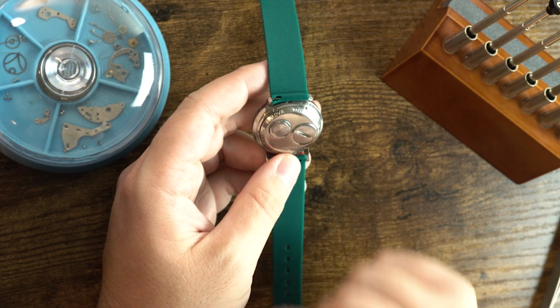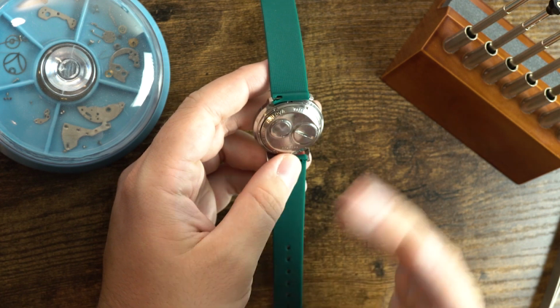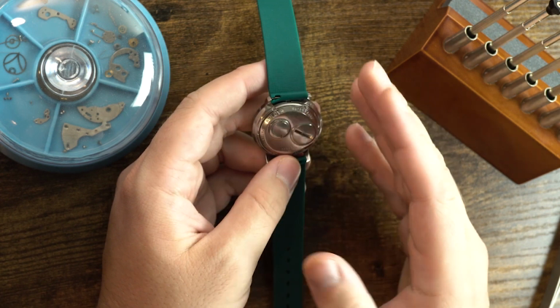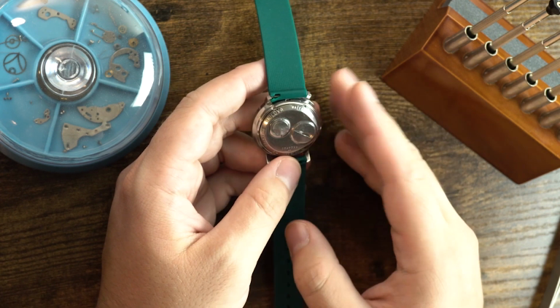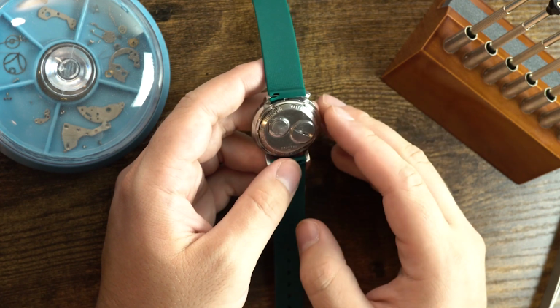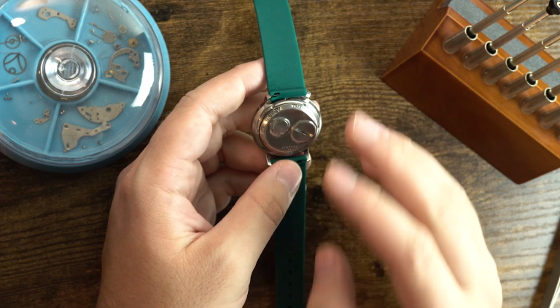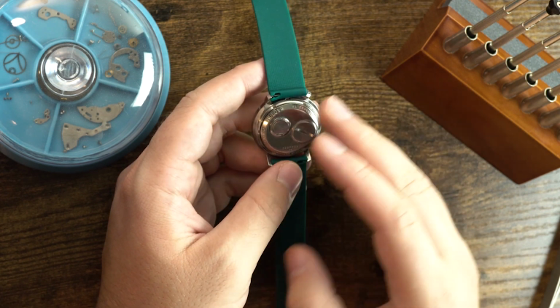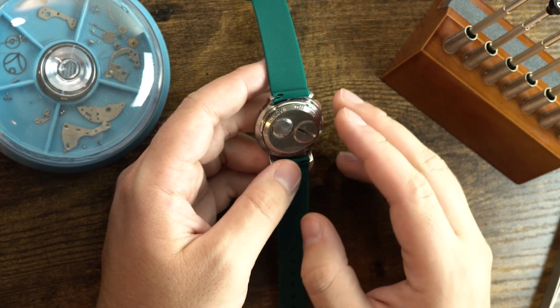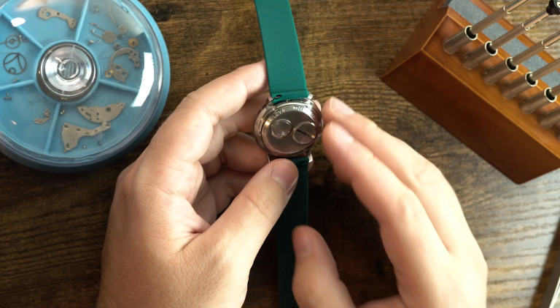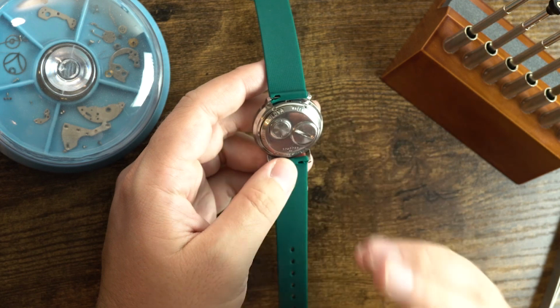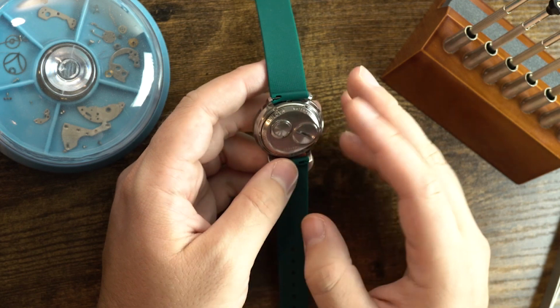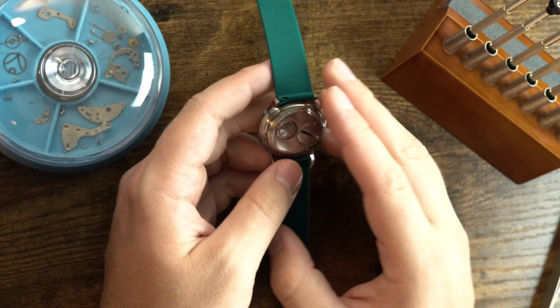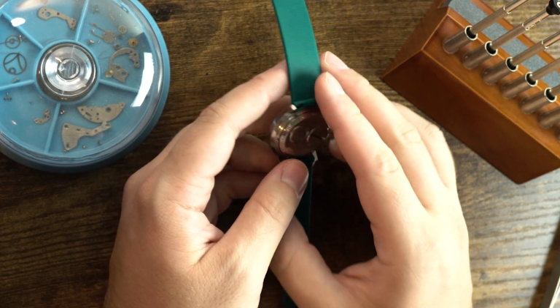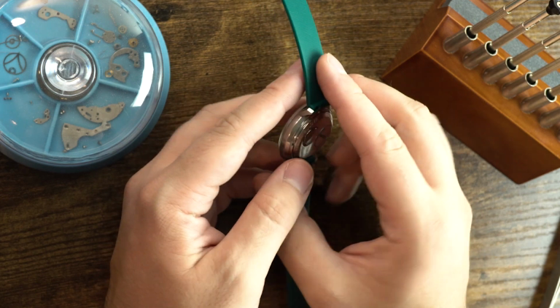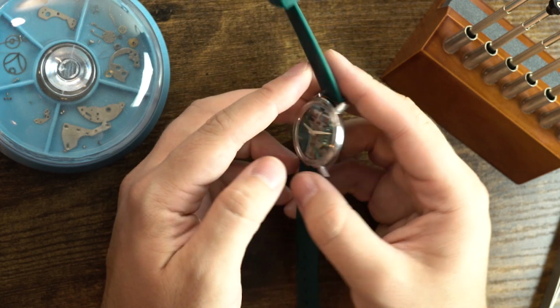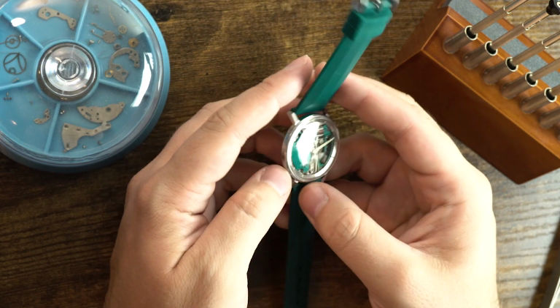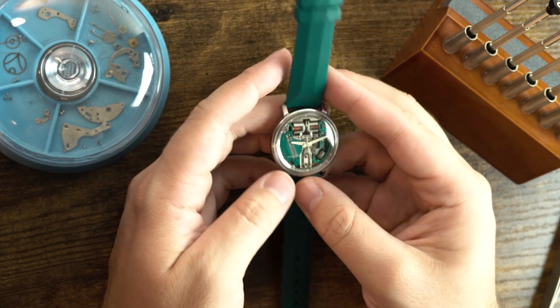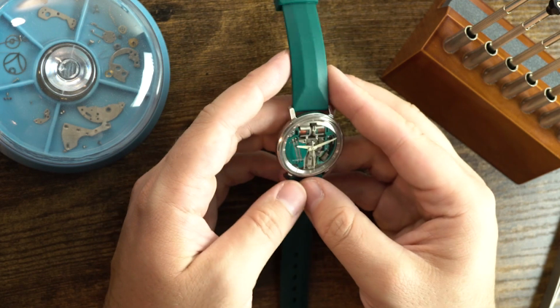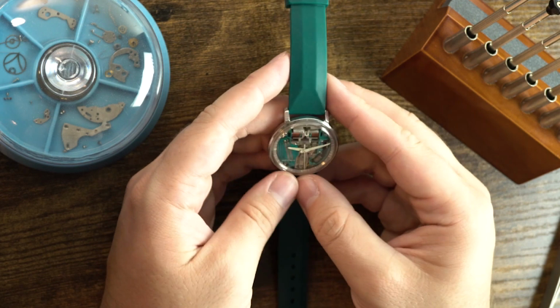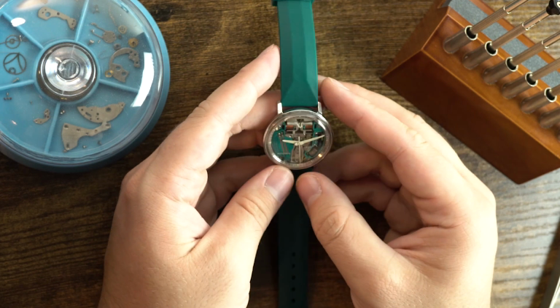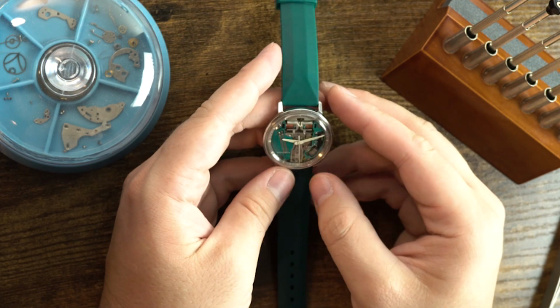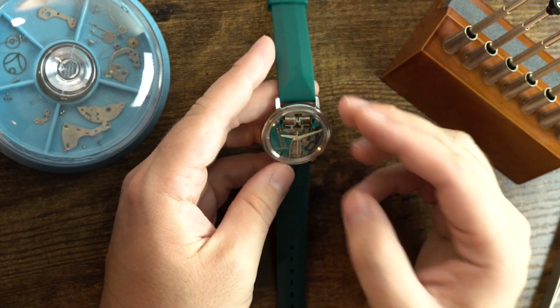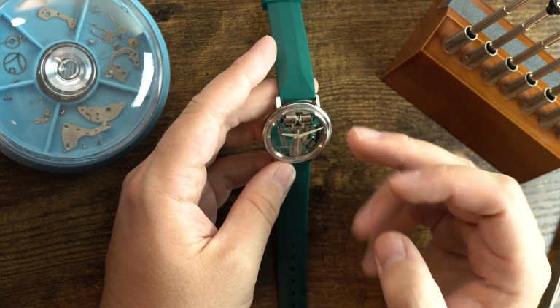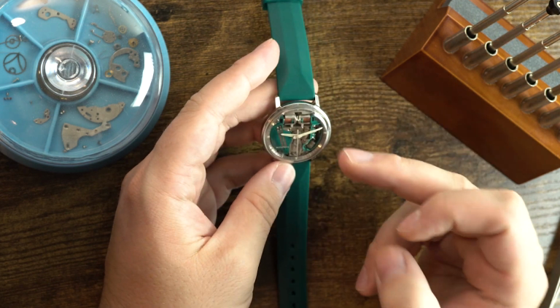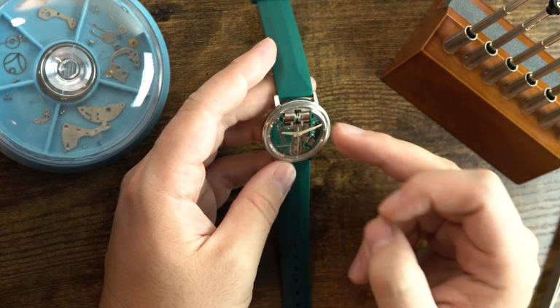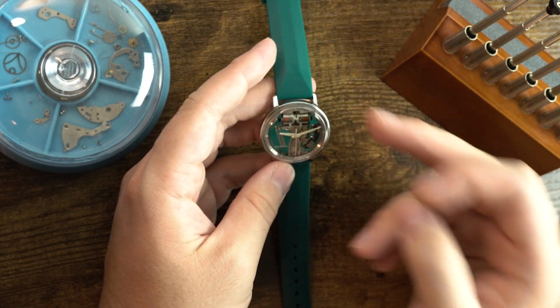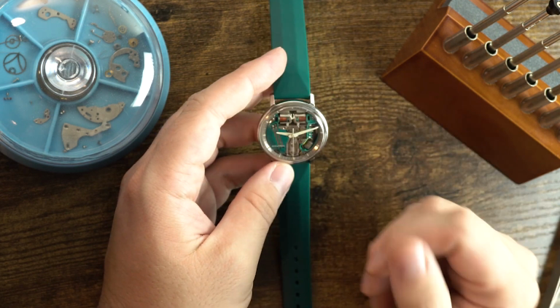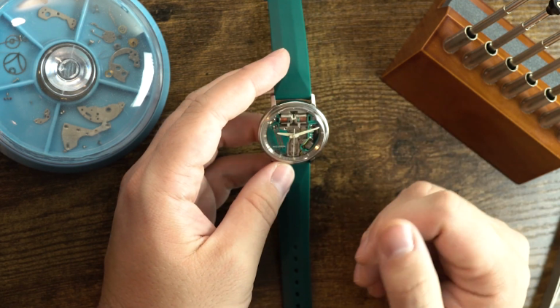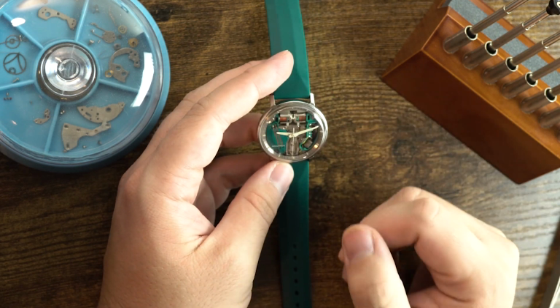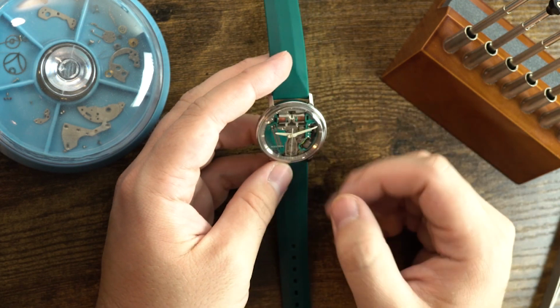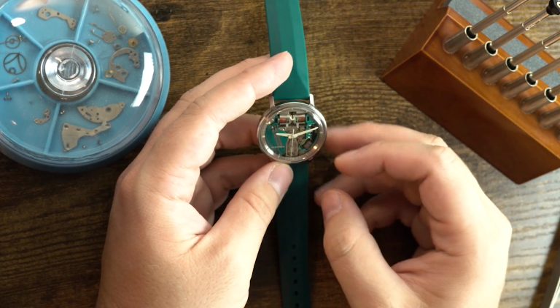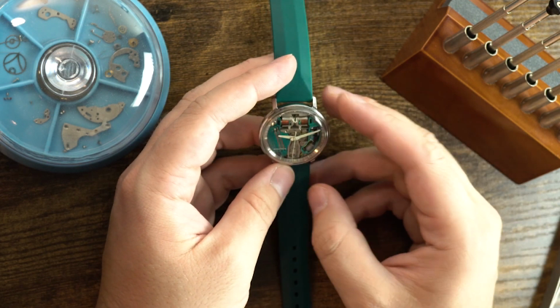So everything about this watch lines up to make me think that it's genuine.